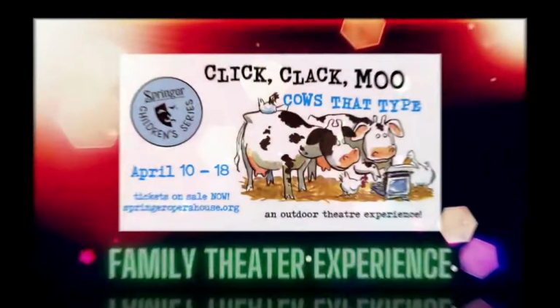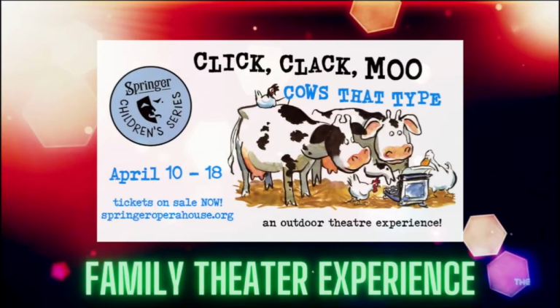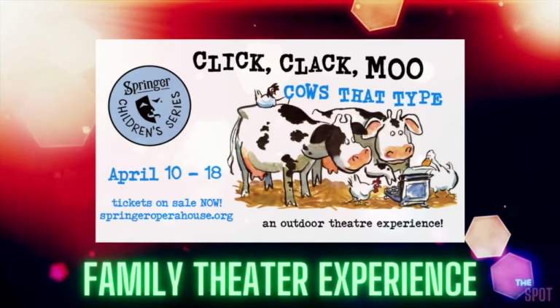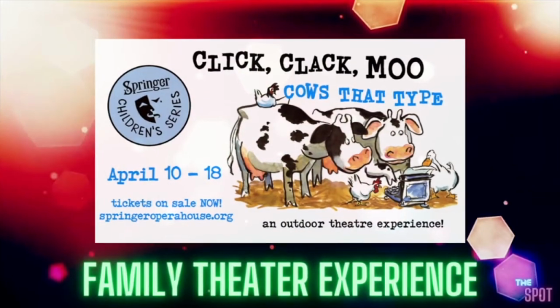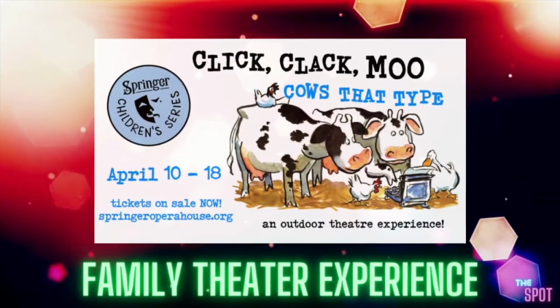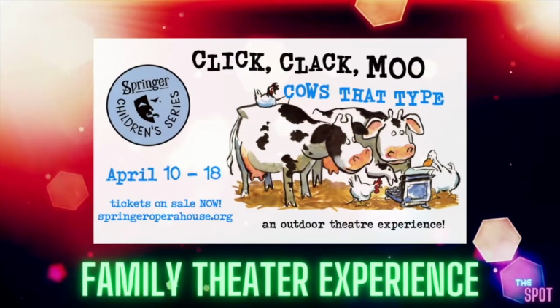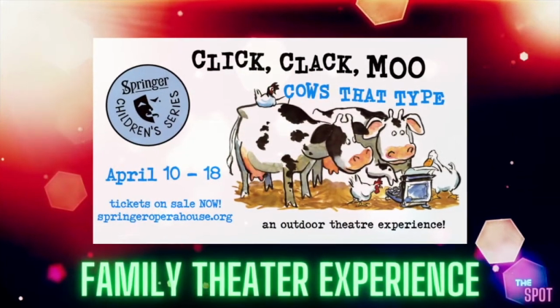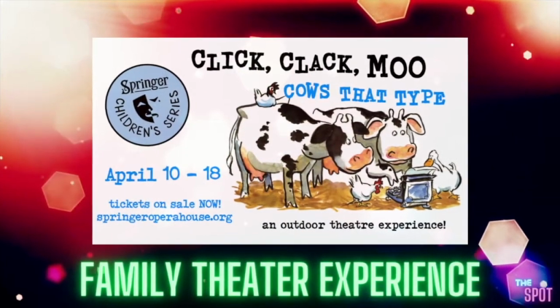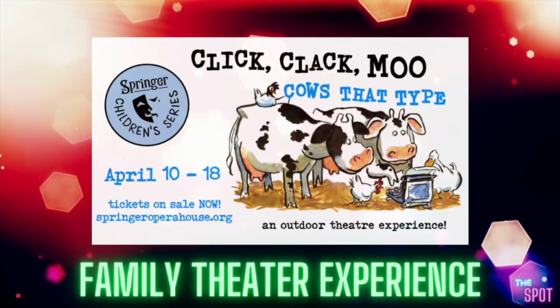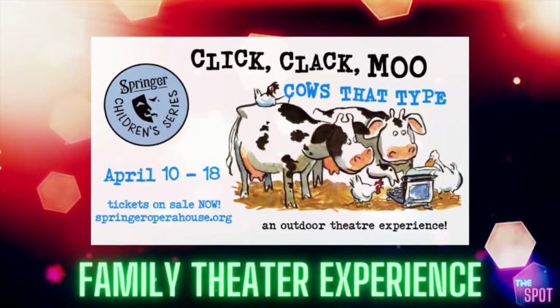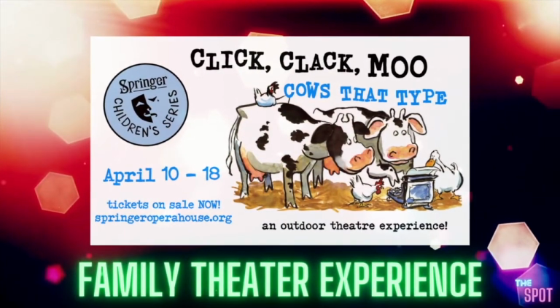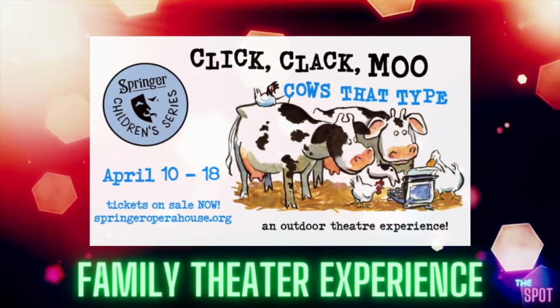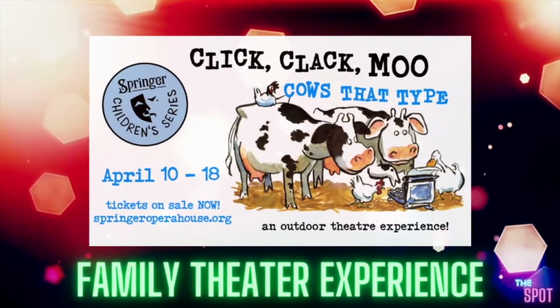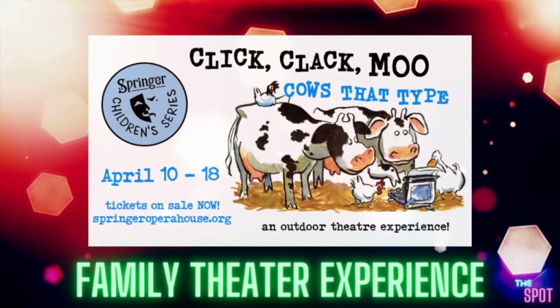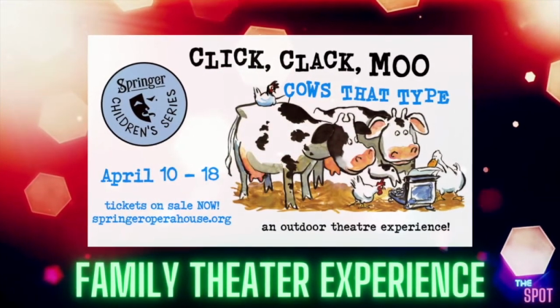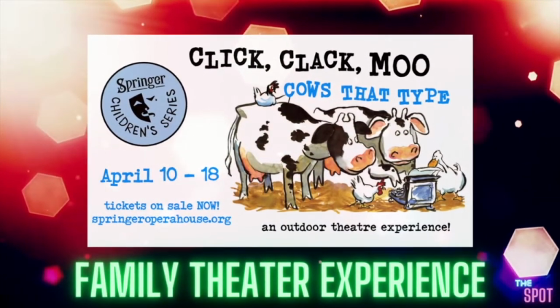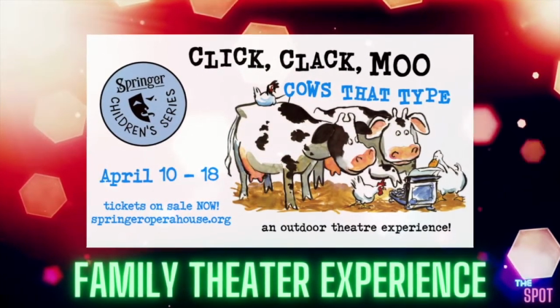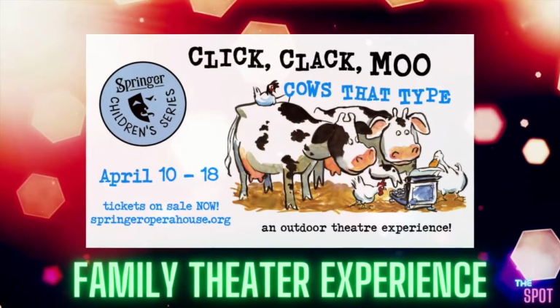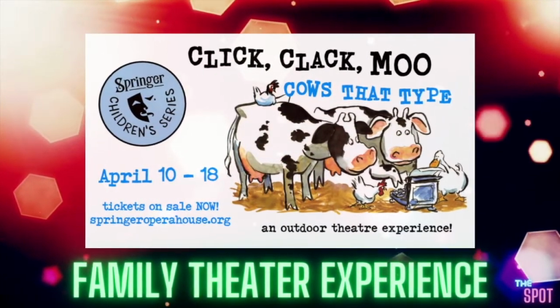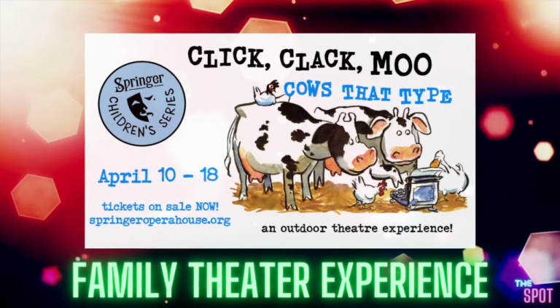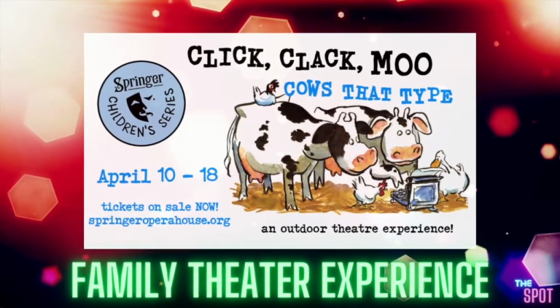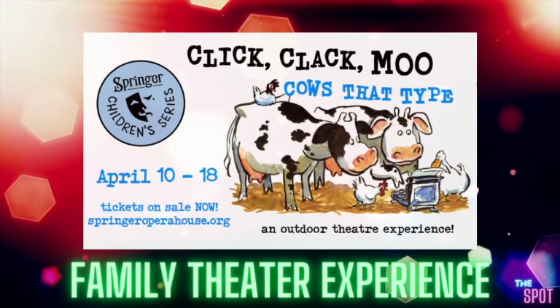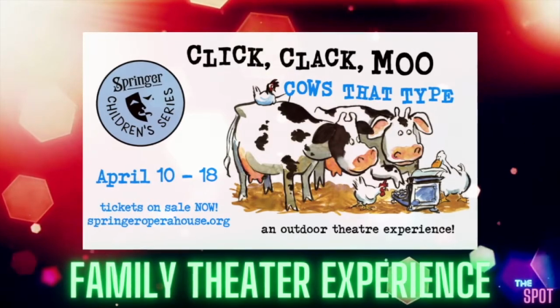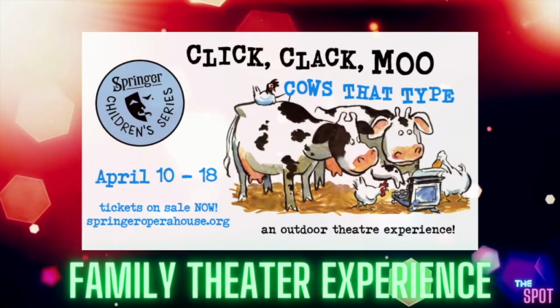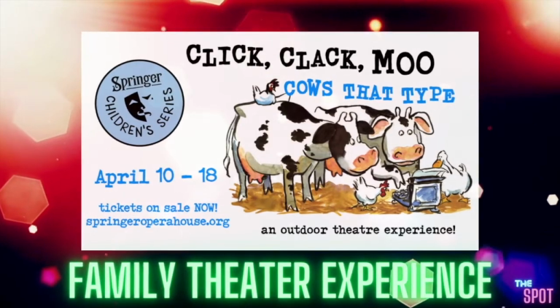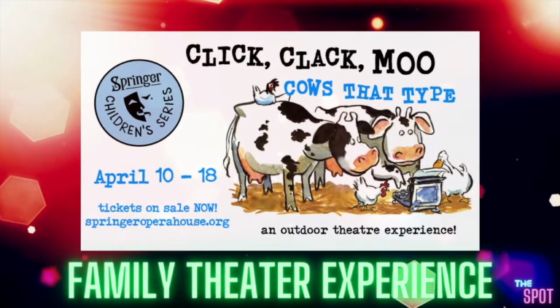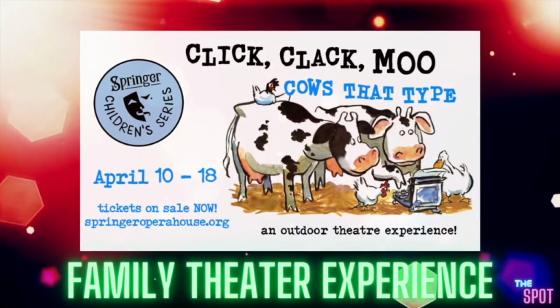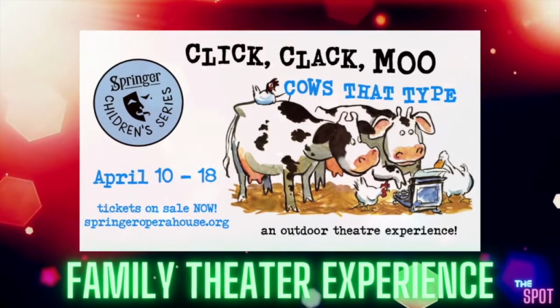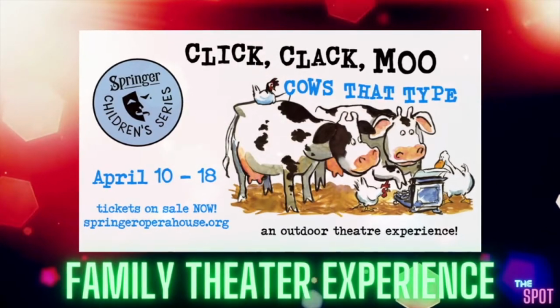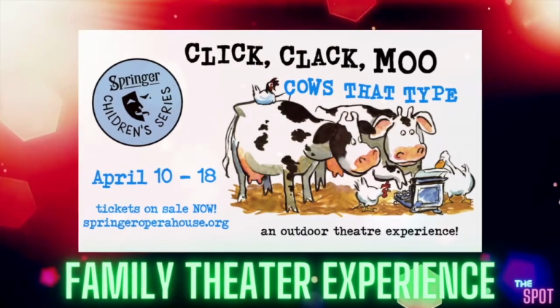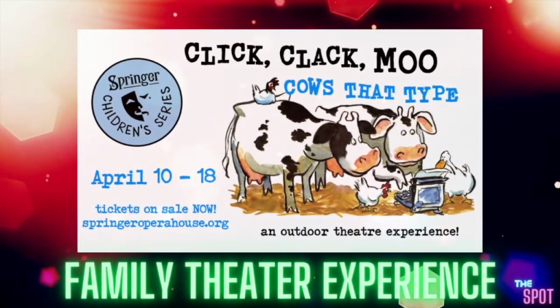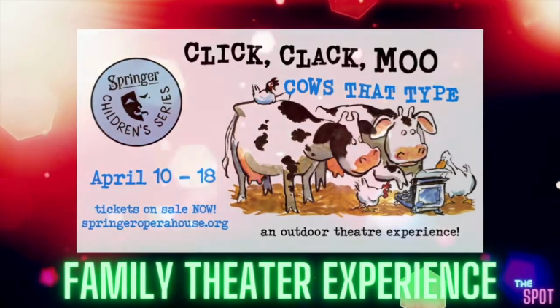Click Clack Moo: Cows That Type, playing April 10th through 18th, only at the Springer Opera House.